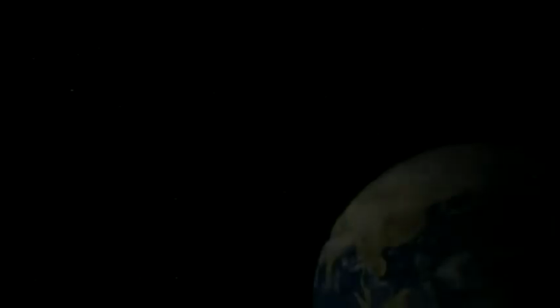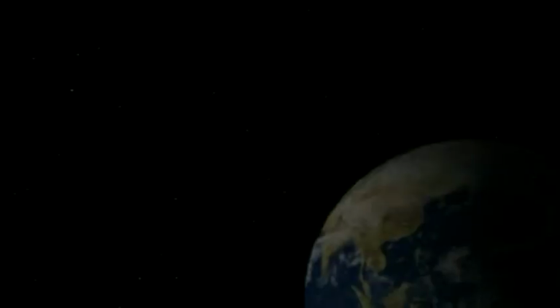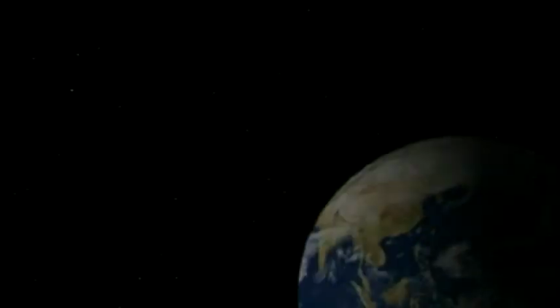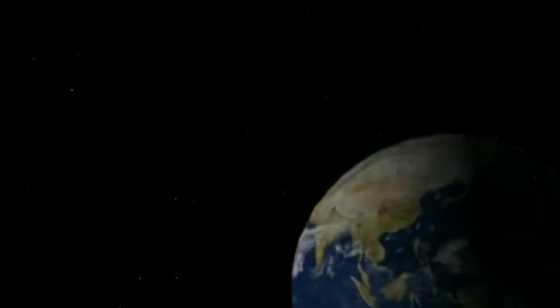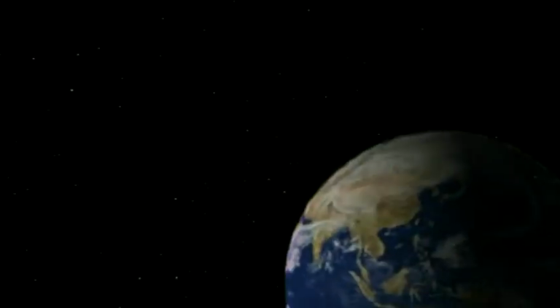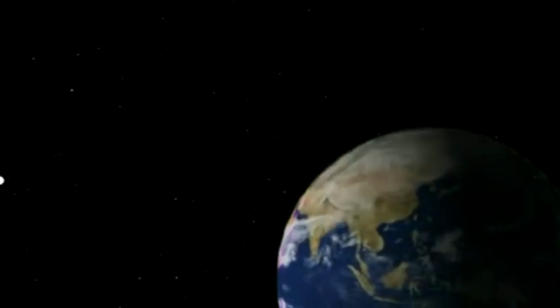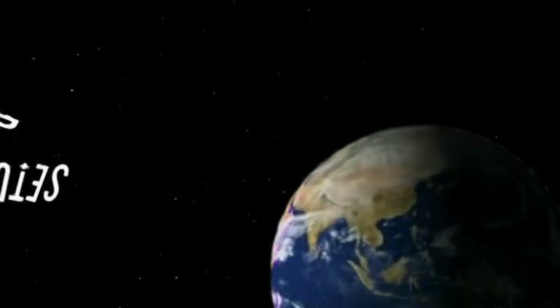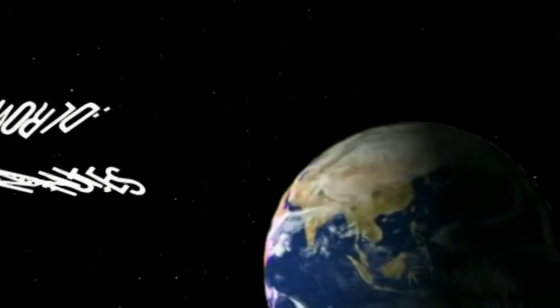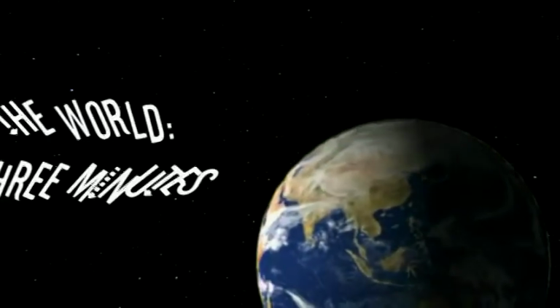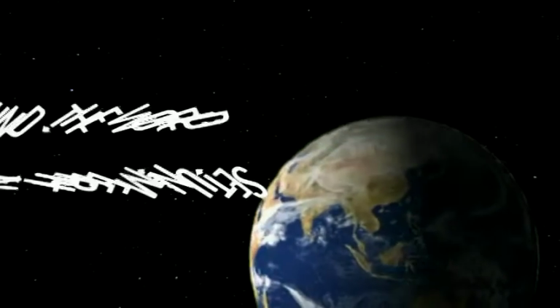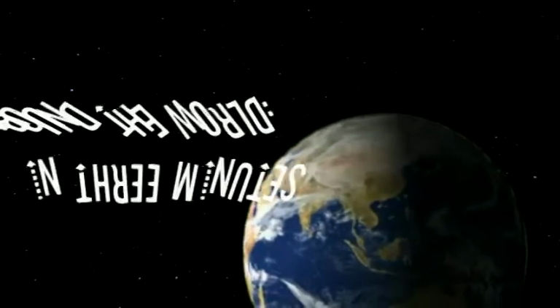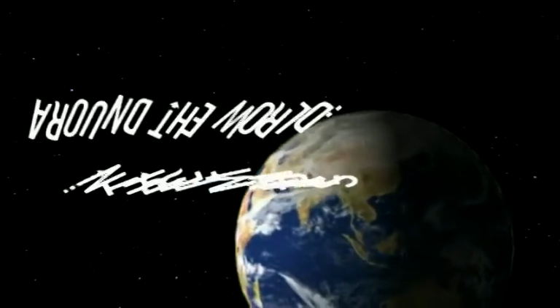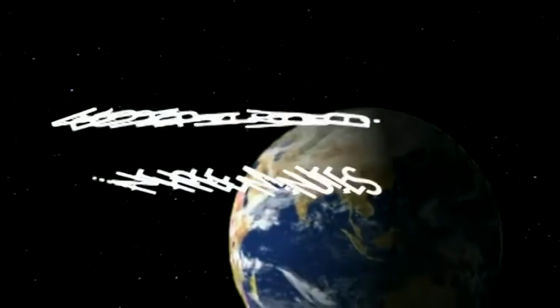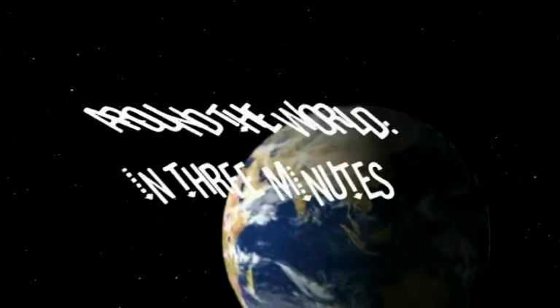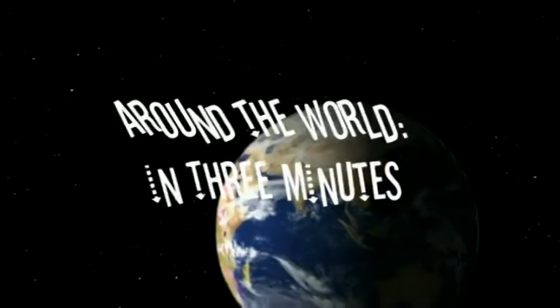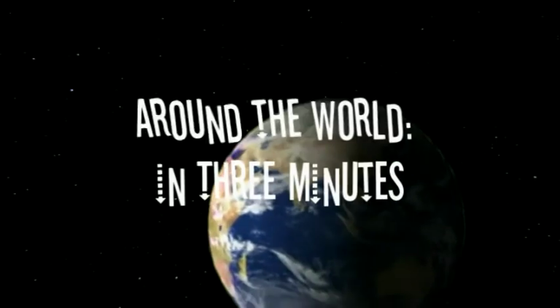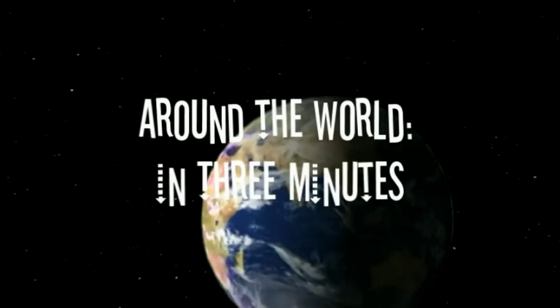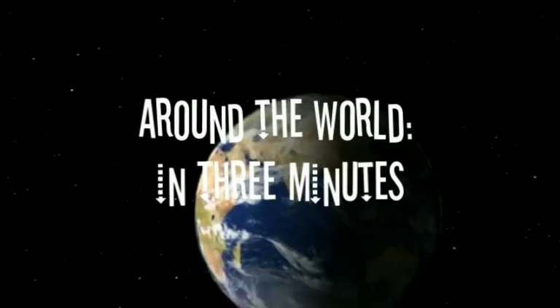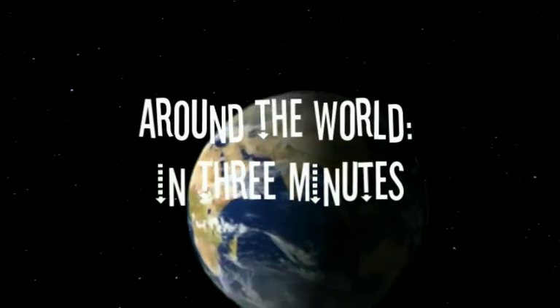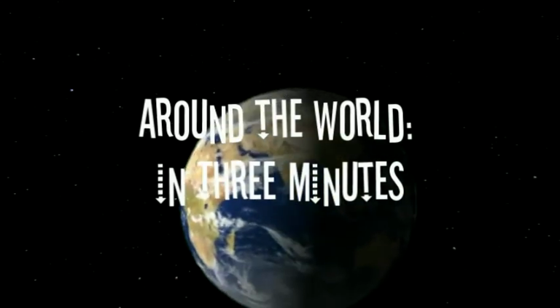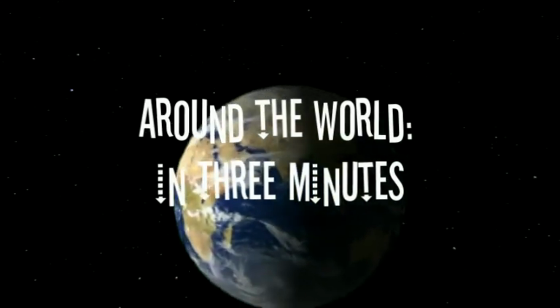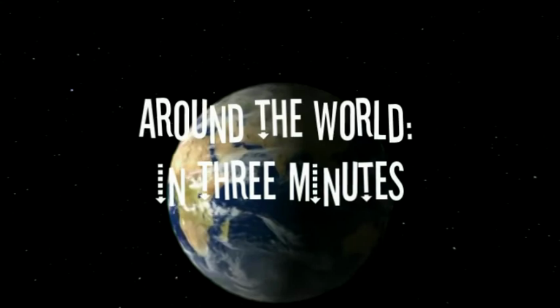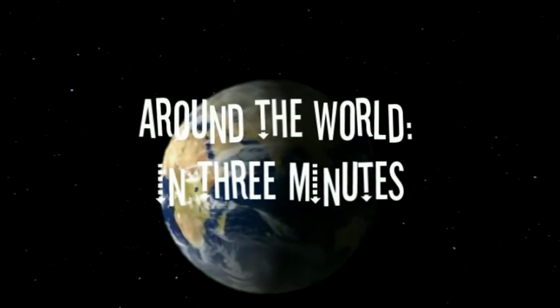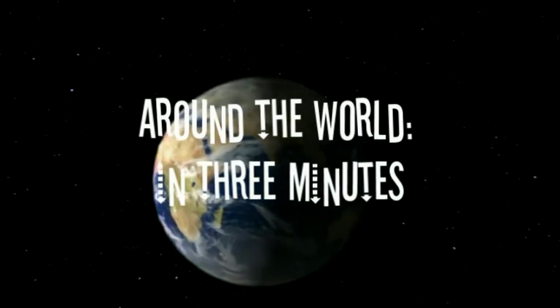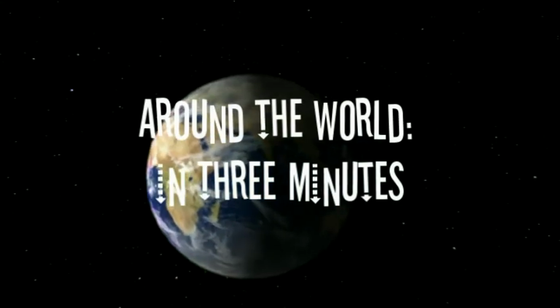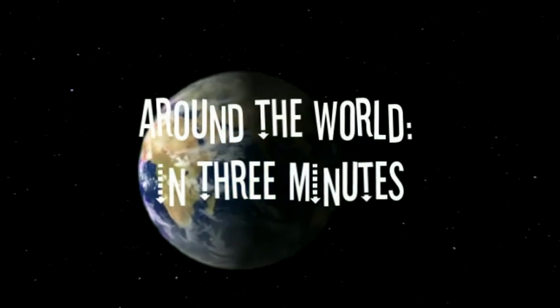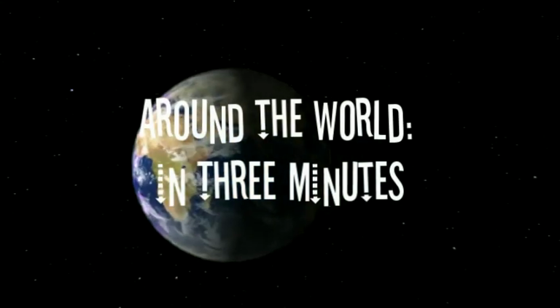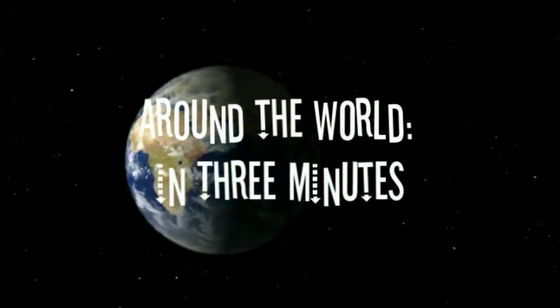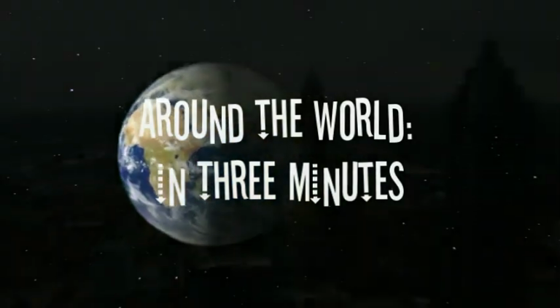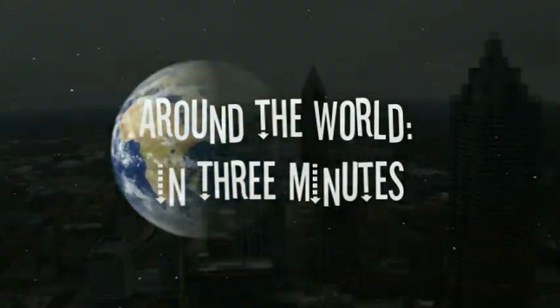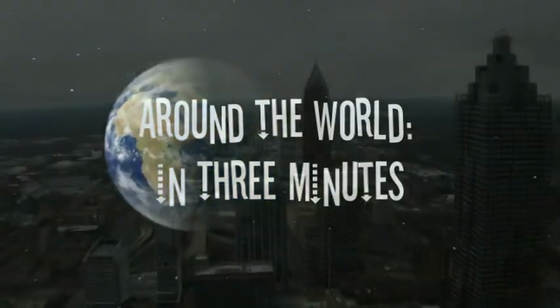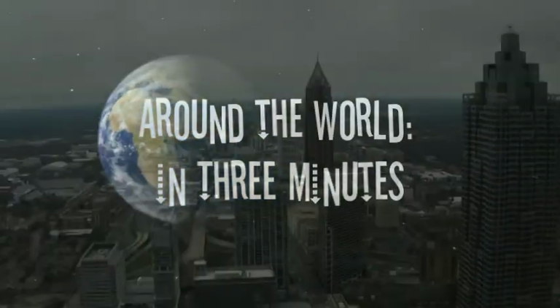Hello, I'm Martin Groff. And I'm Robin Moore. Welcome to AMP Productions' Around the World in 3 Minutes.